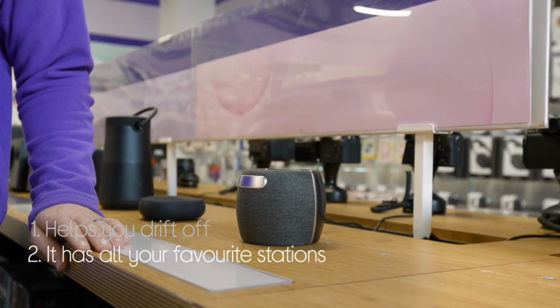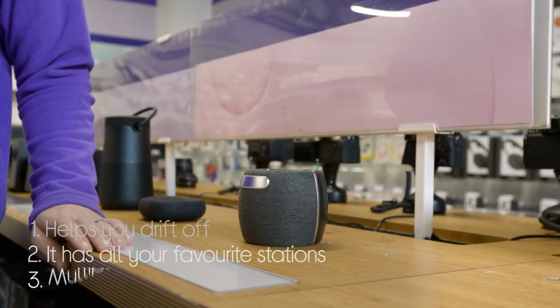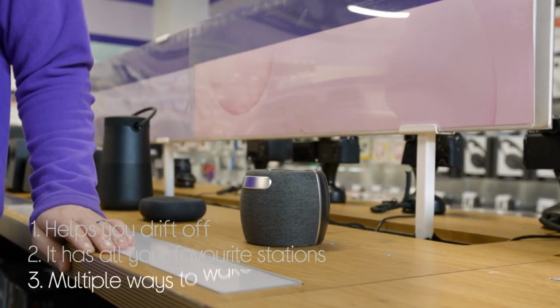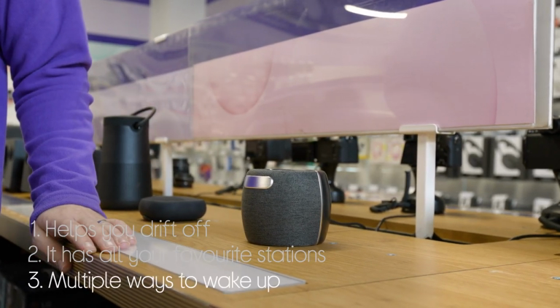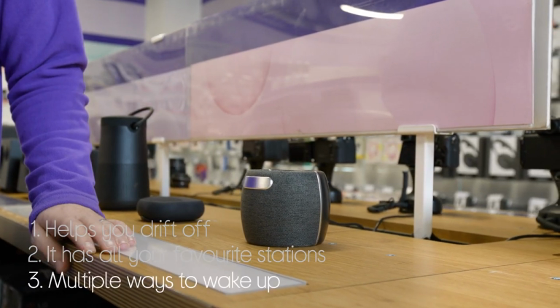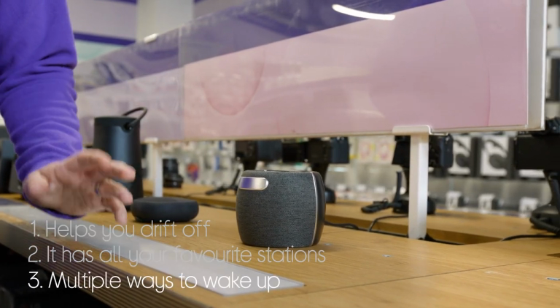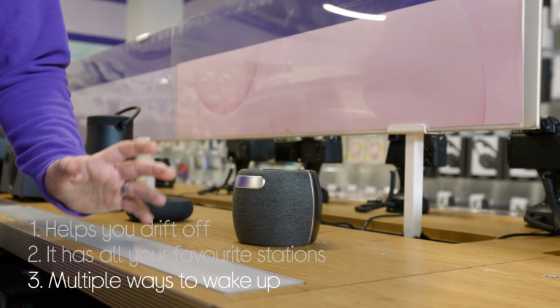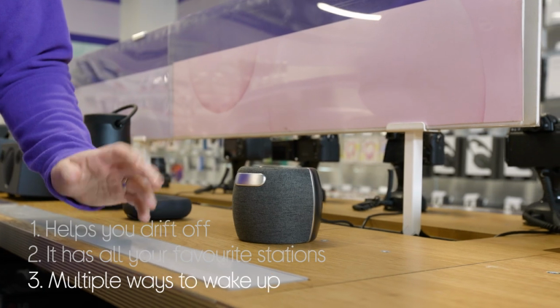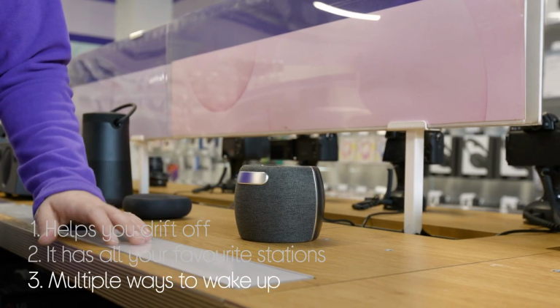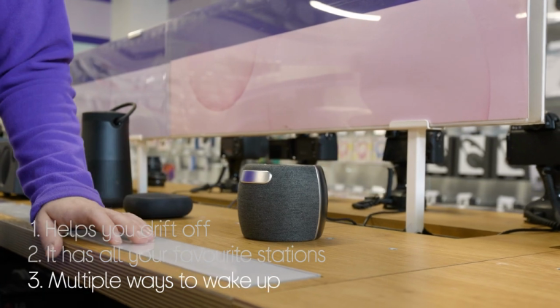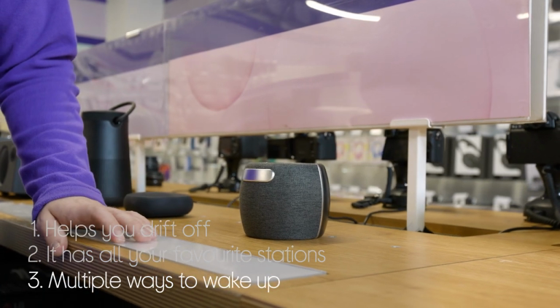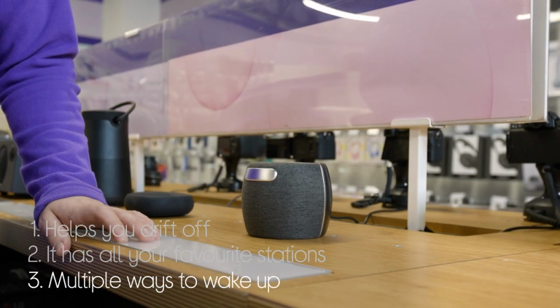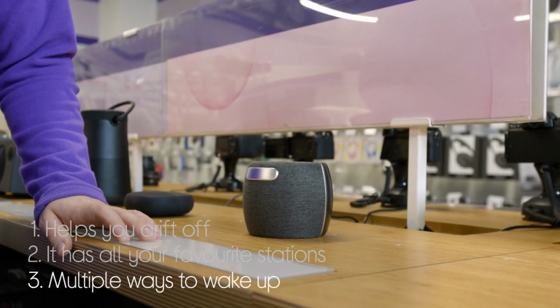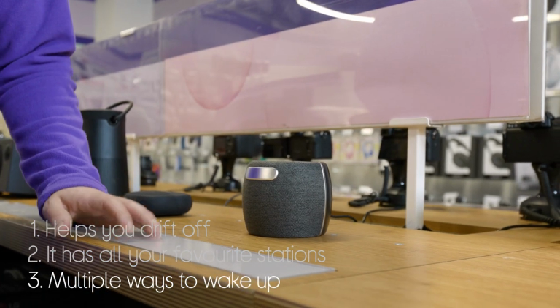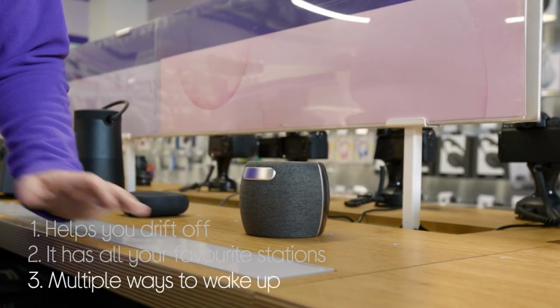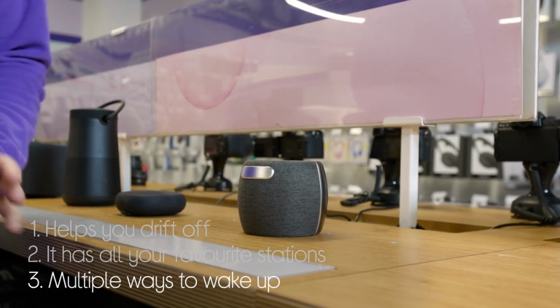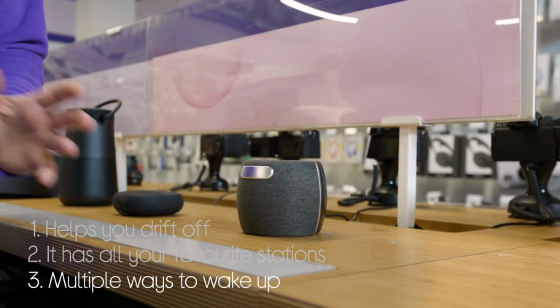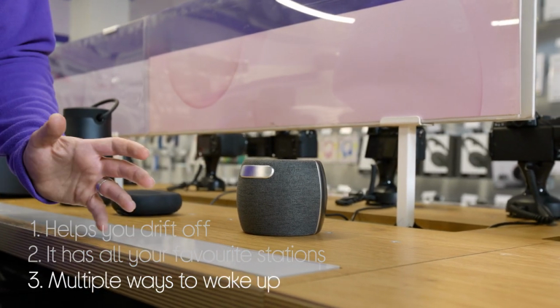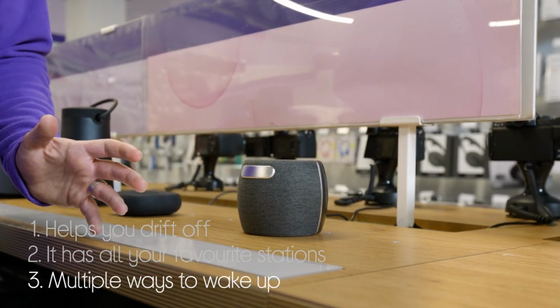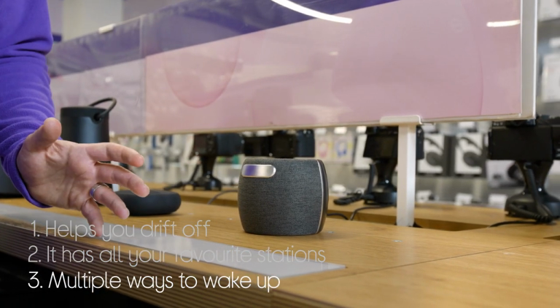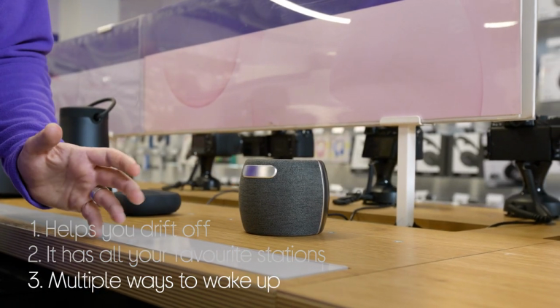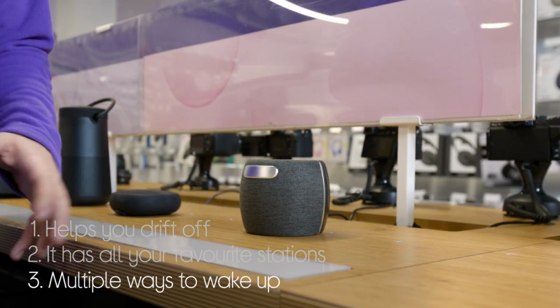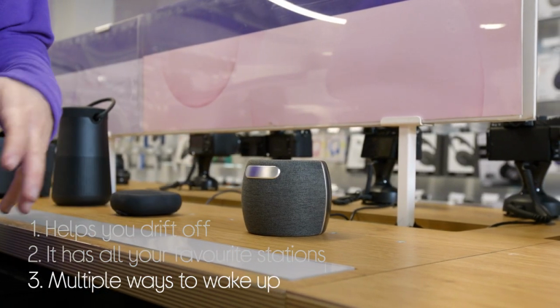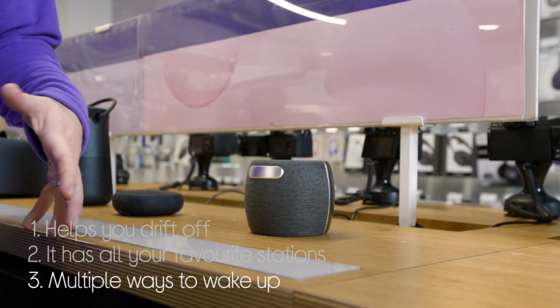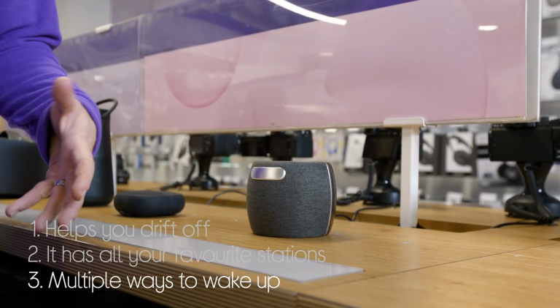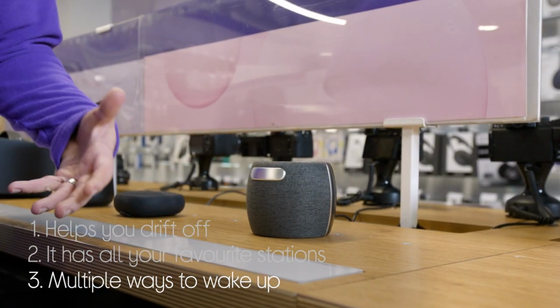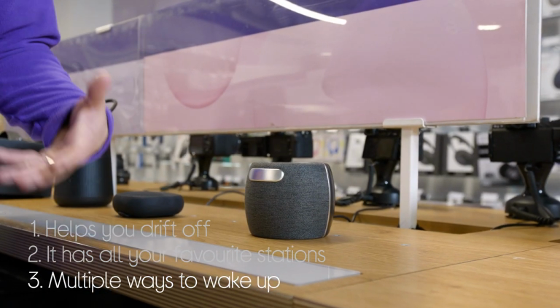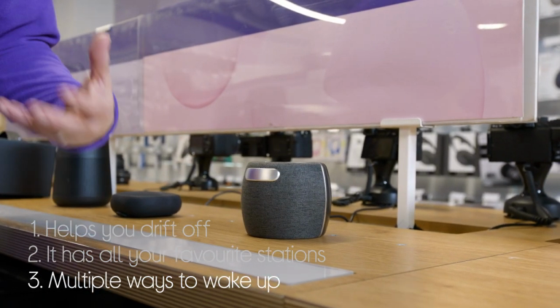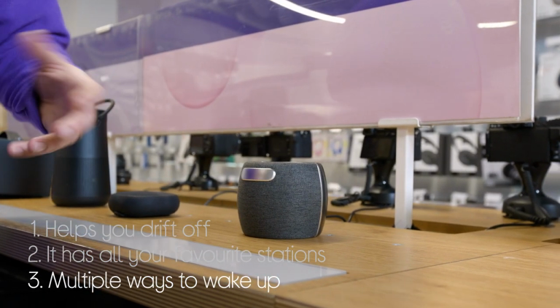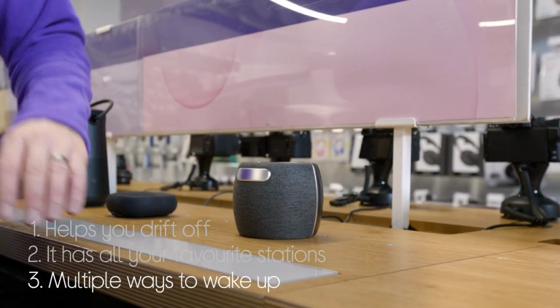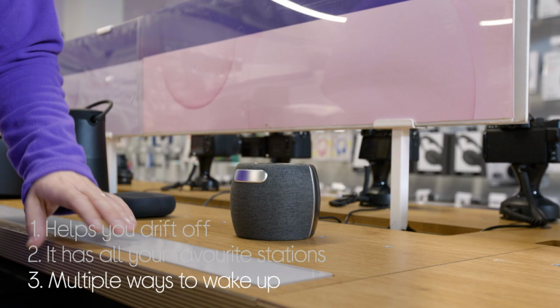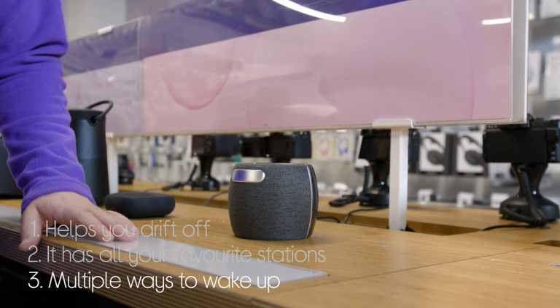It even has multiple ways to wake up, with a choice of natural wake sounds, the radio, or a natural buzzing alarm.